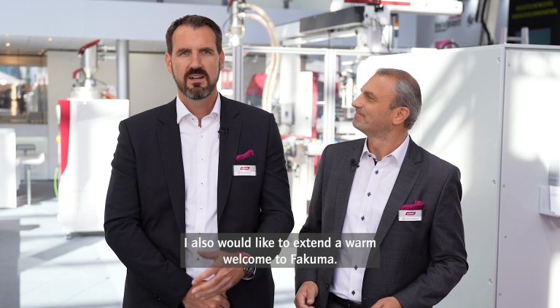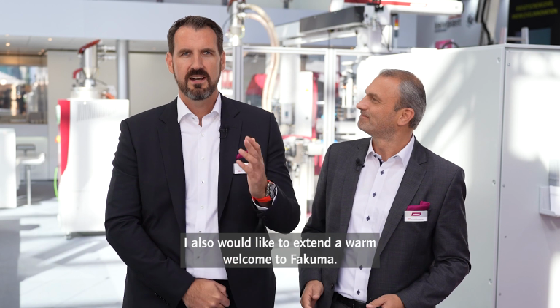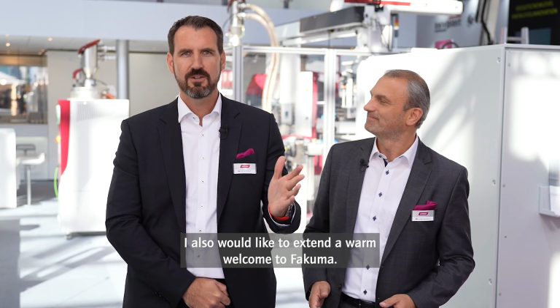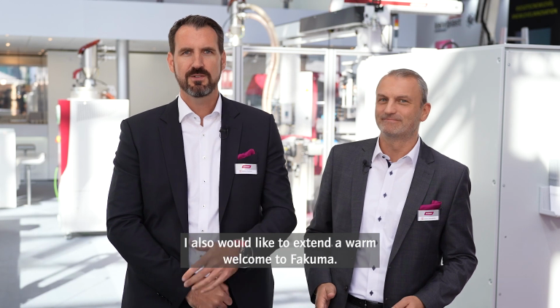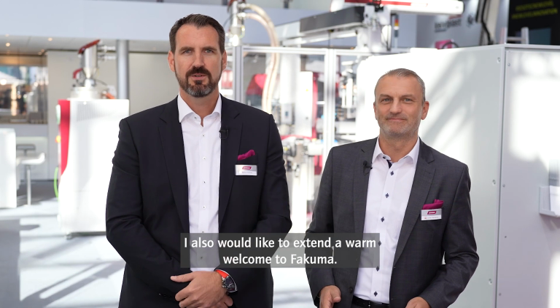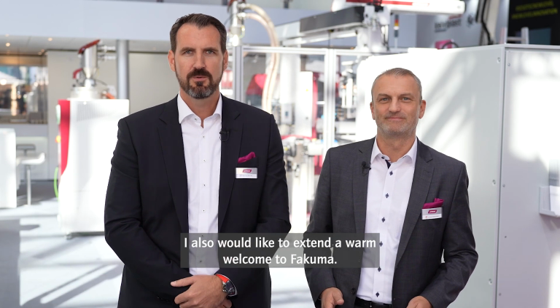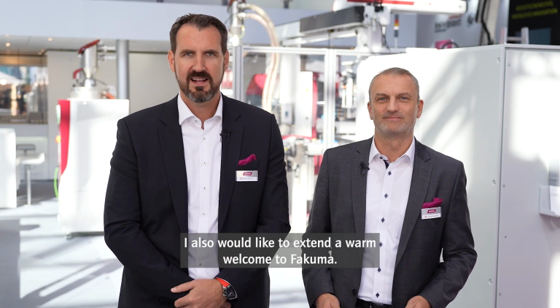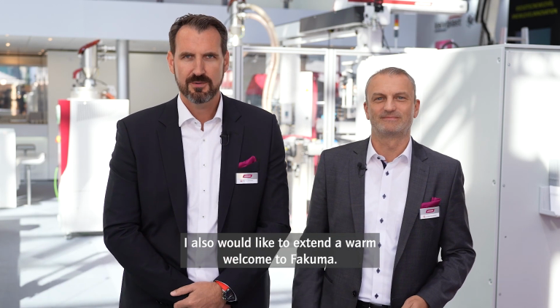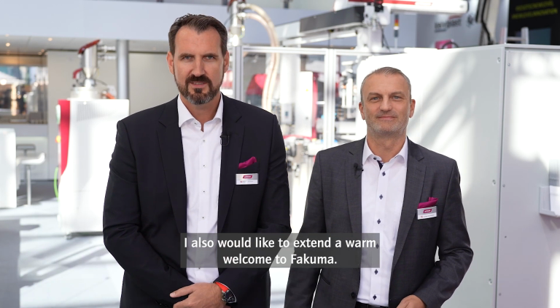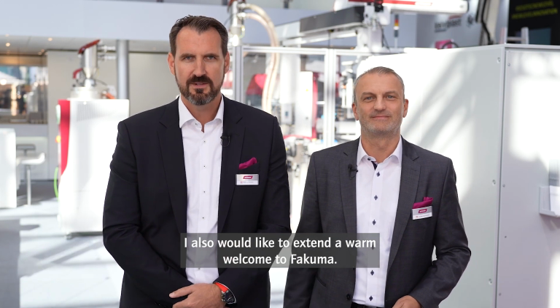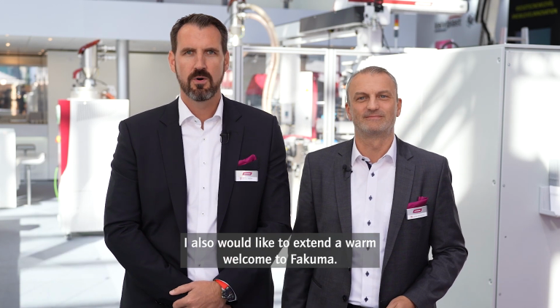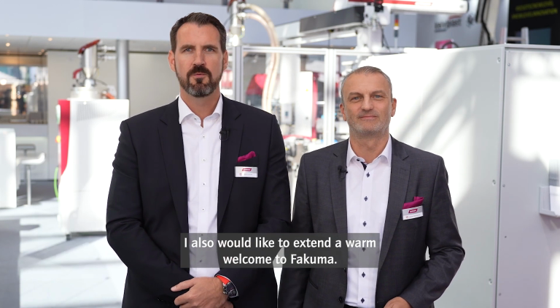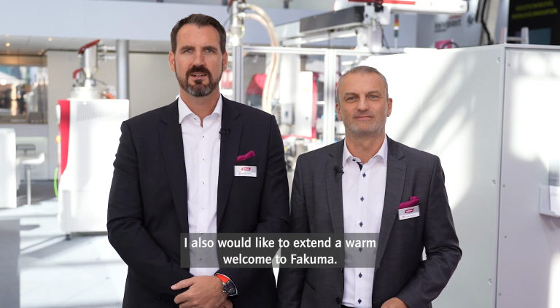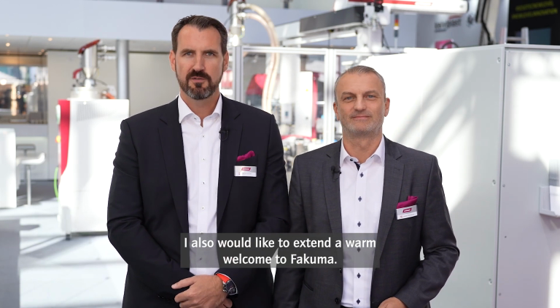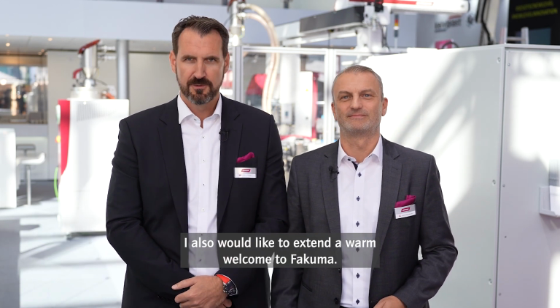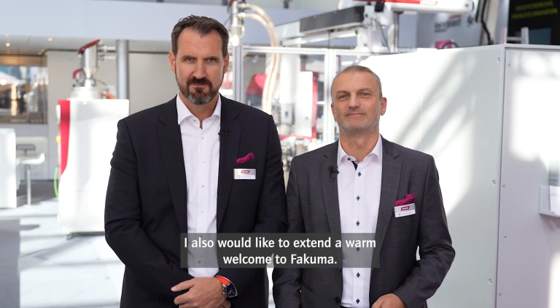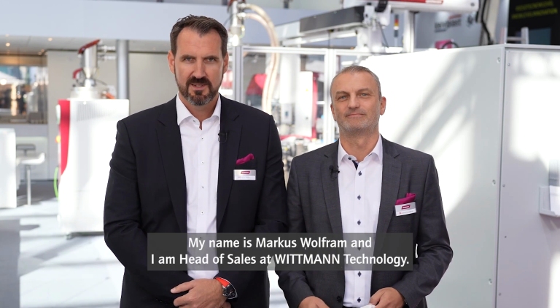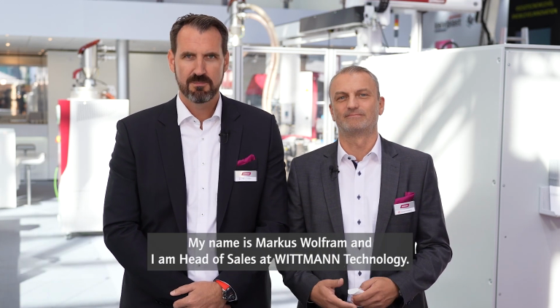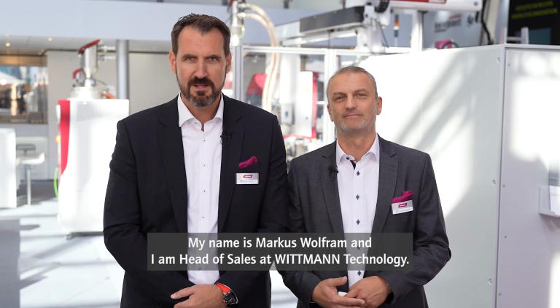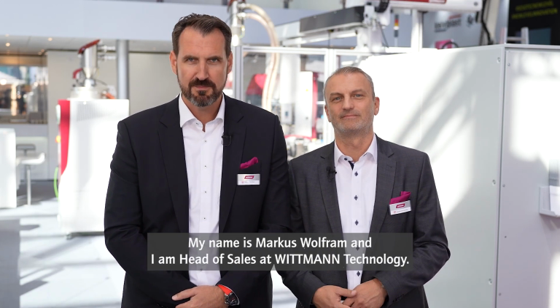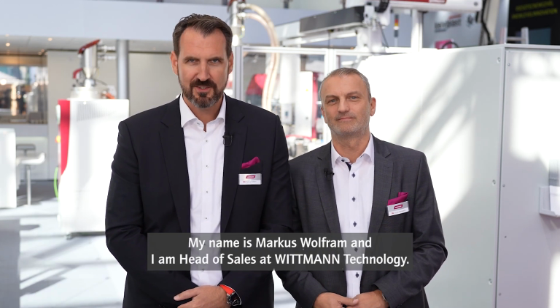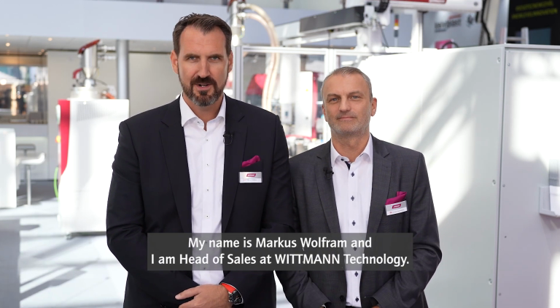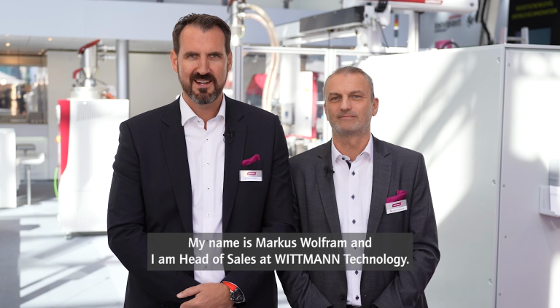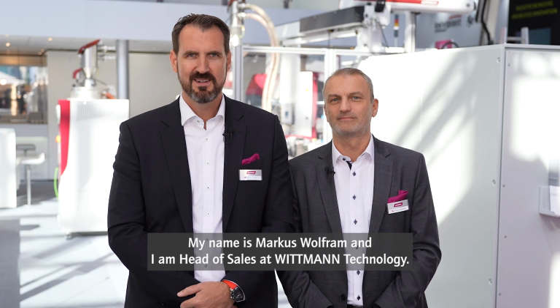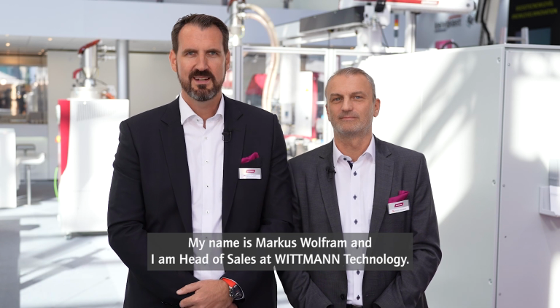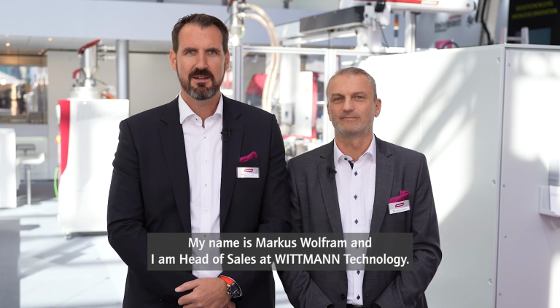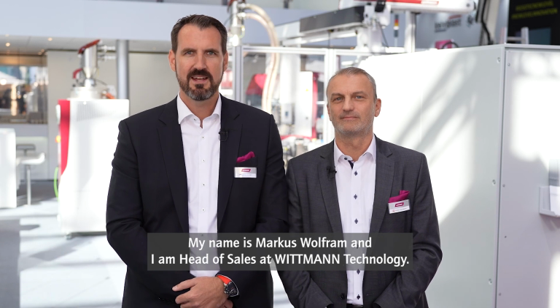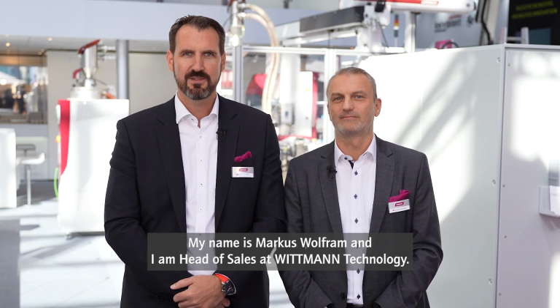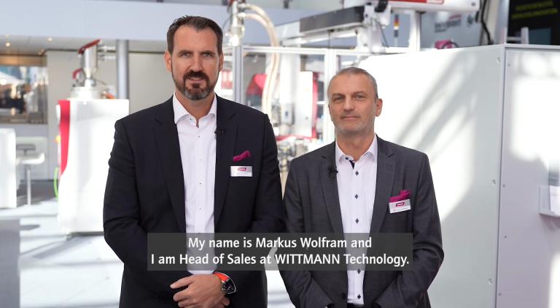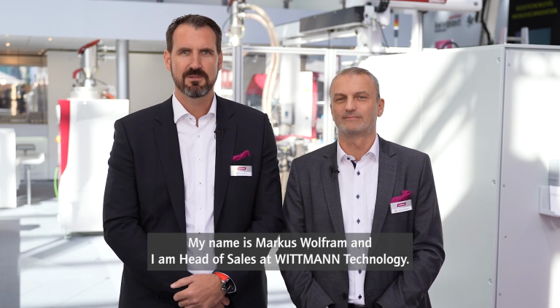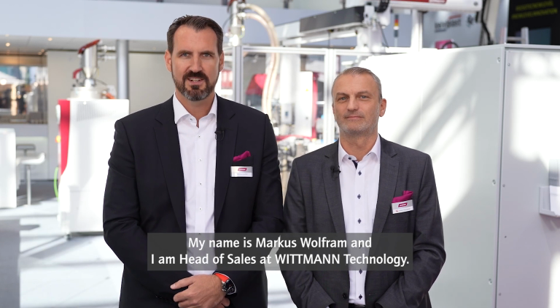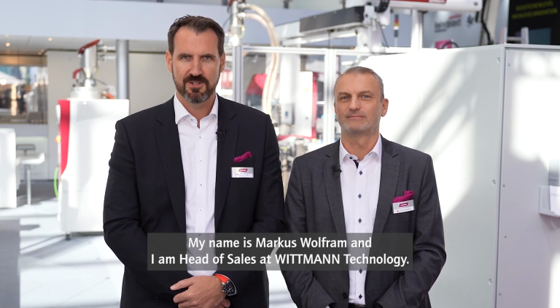I also would like to extend a warm welcome to Fakuma. My name is Markus Wolfram and I am Head of Sales at Wittmann Technology.